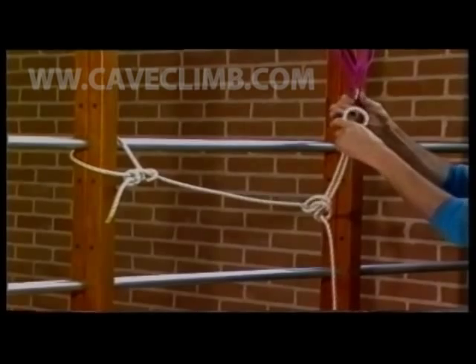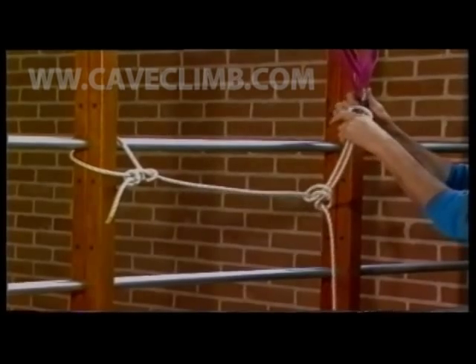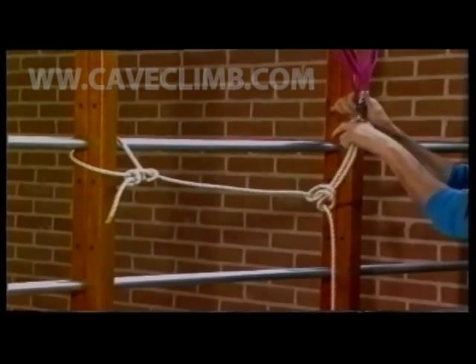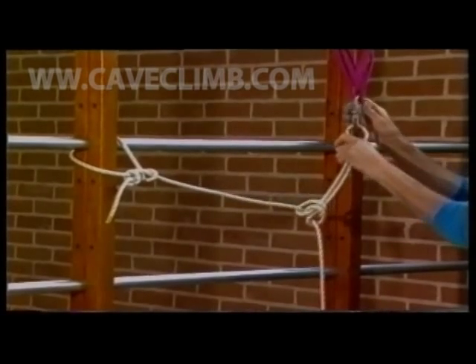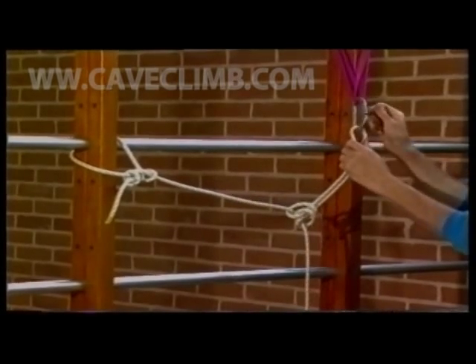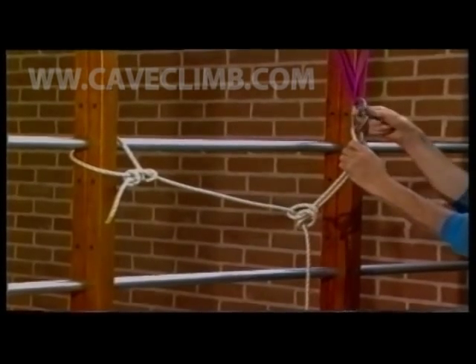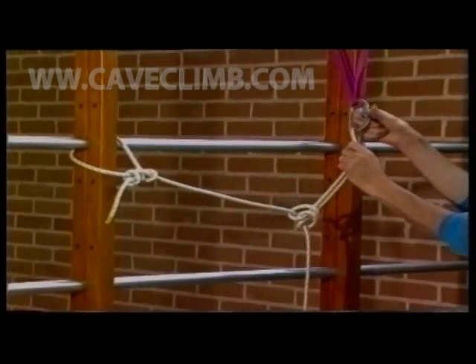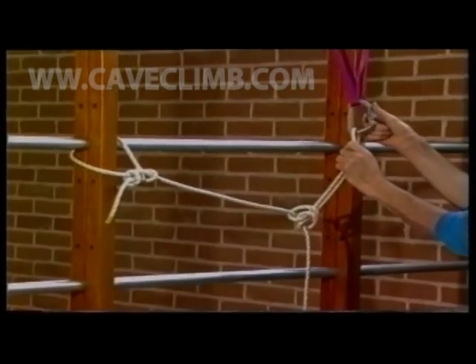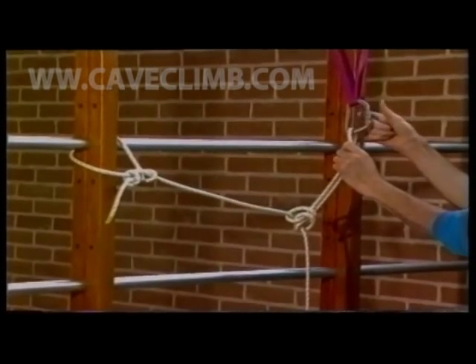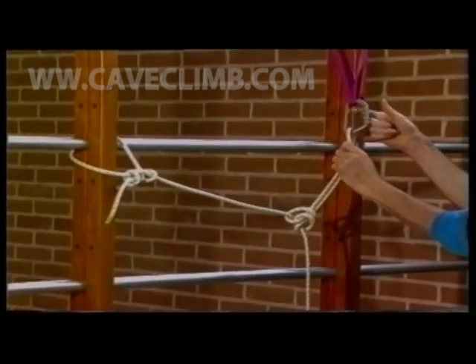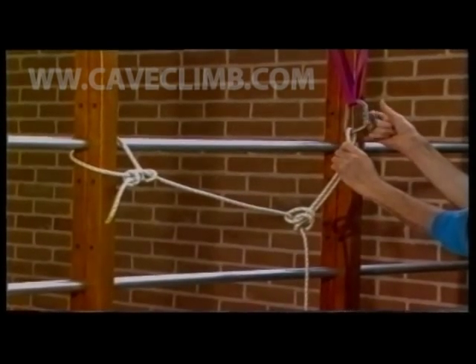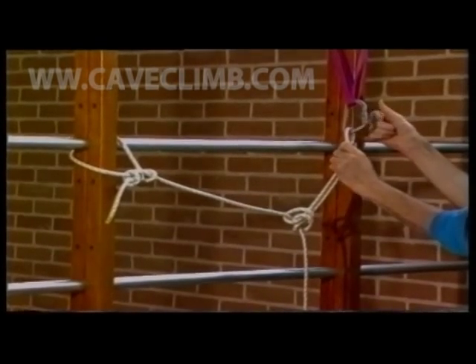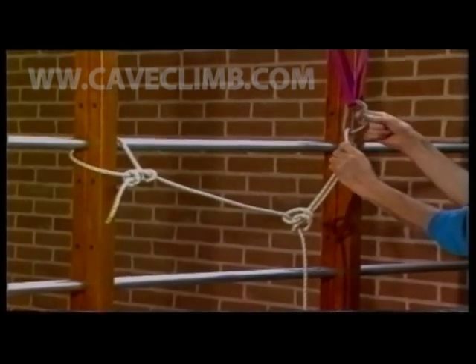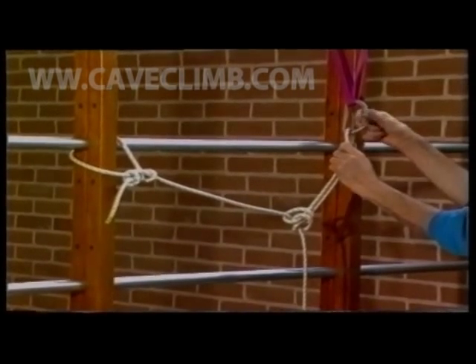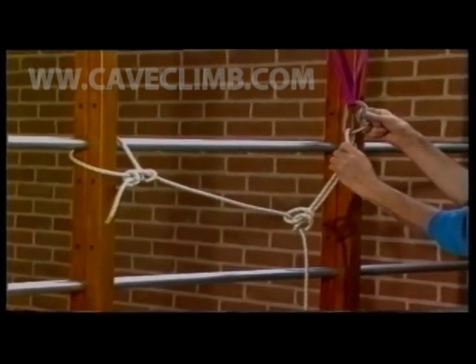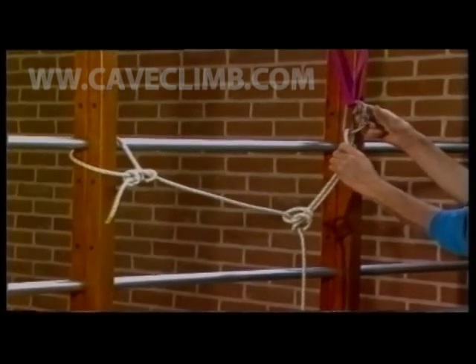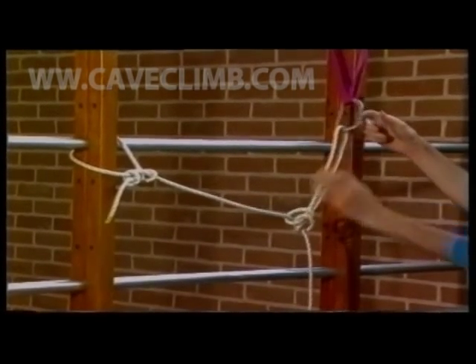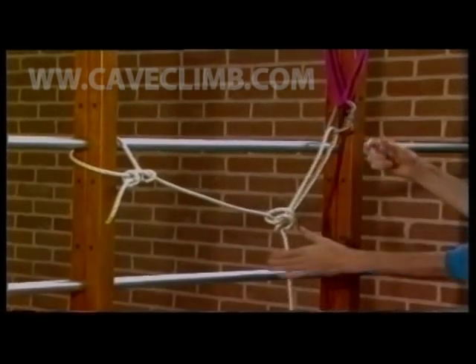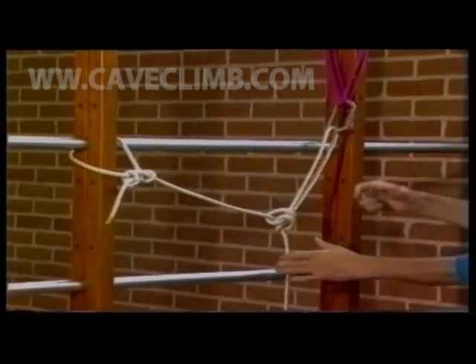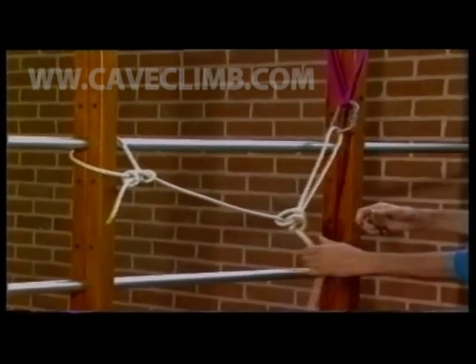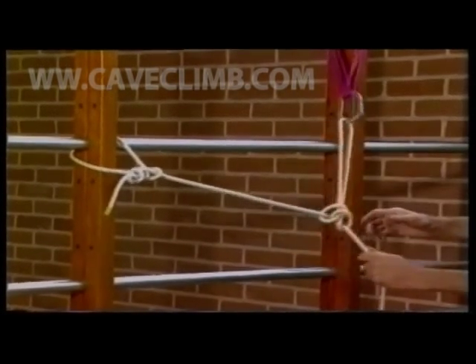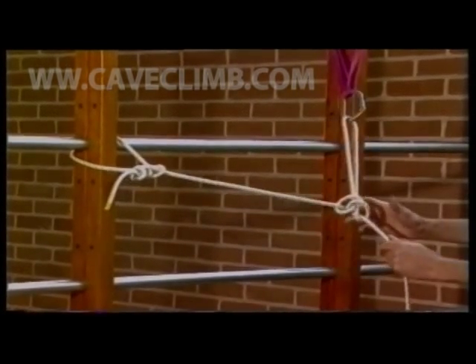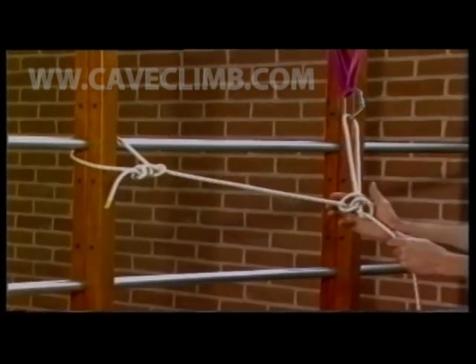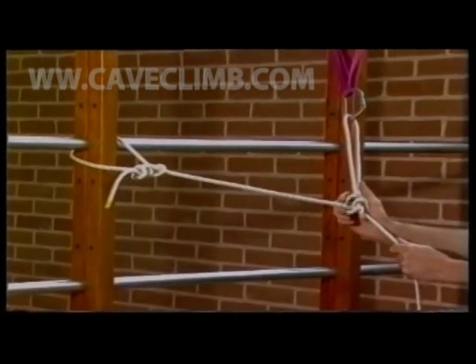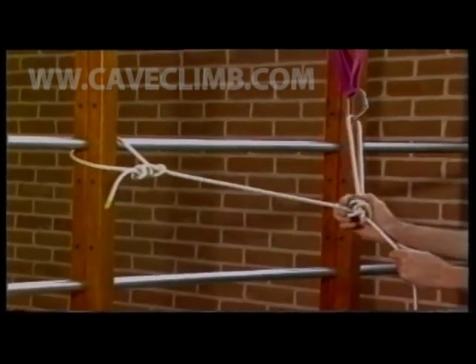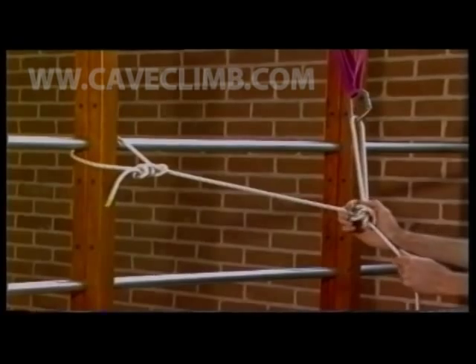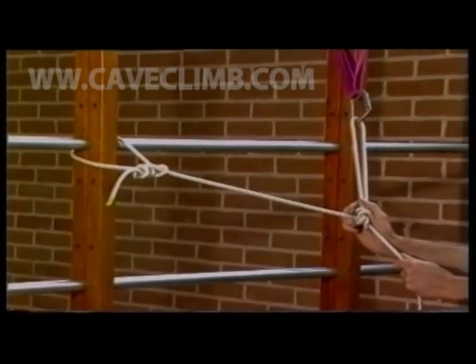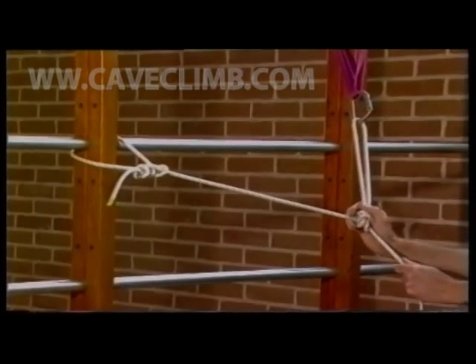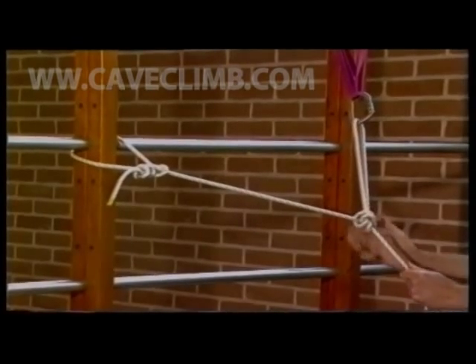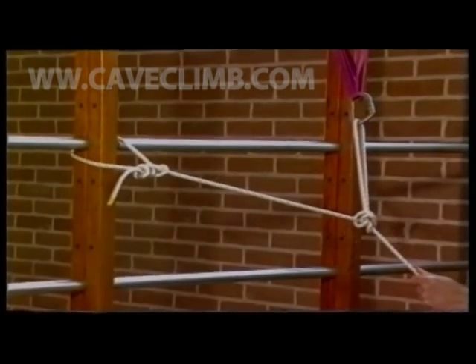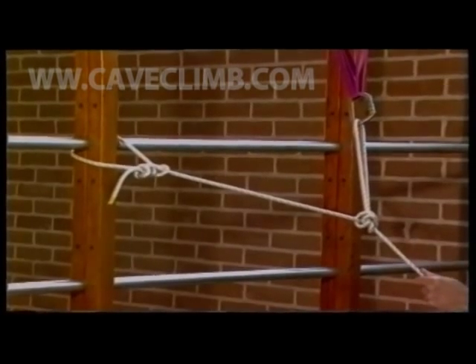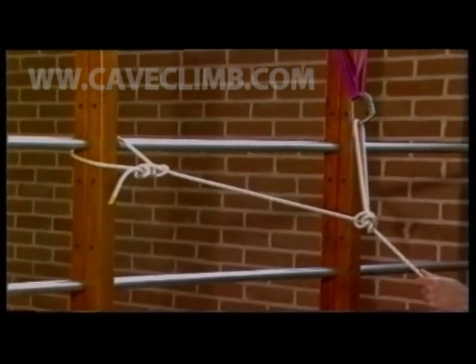Note that whenever a shared anchor is tied, the angle between the two arms should be between 45 and 90 degrees.